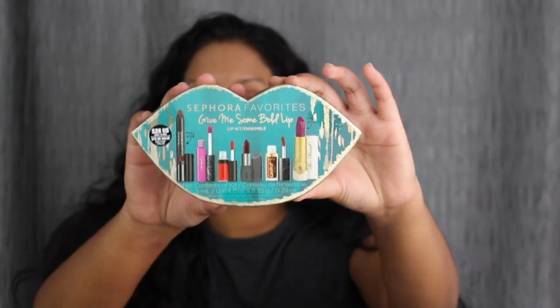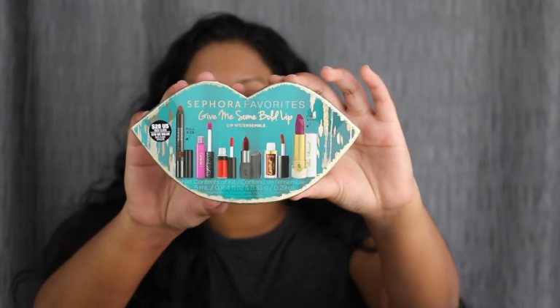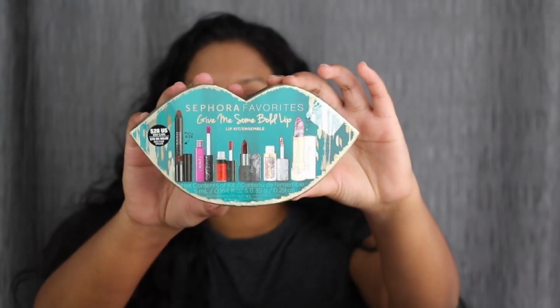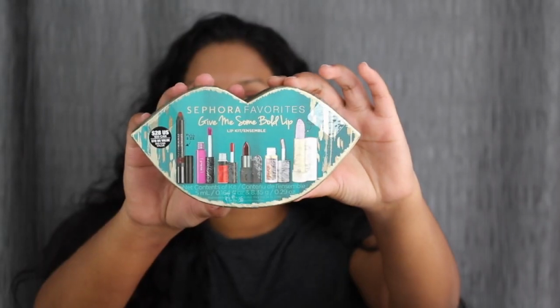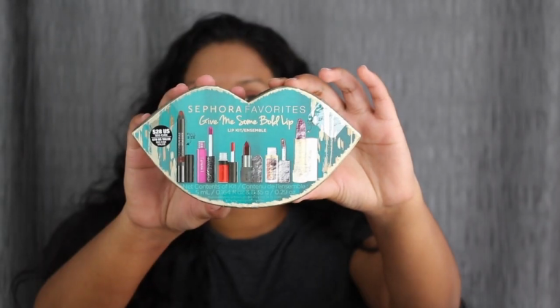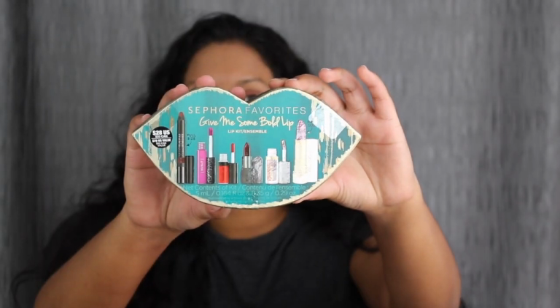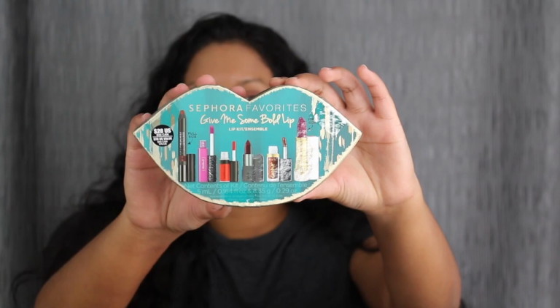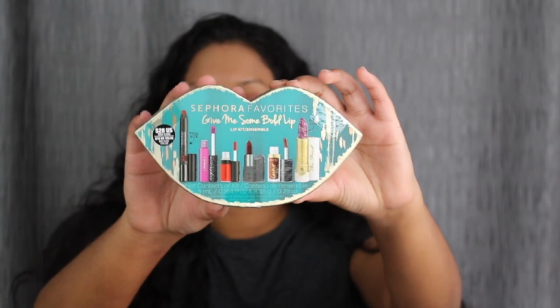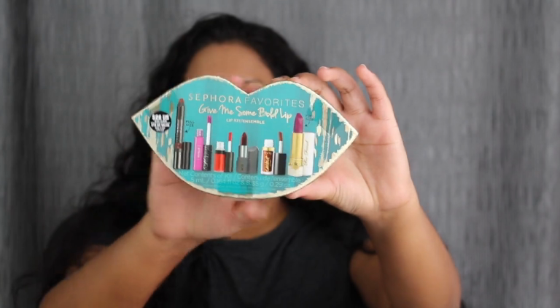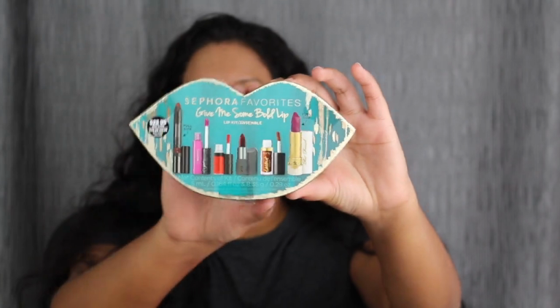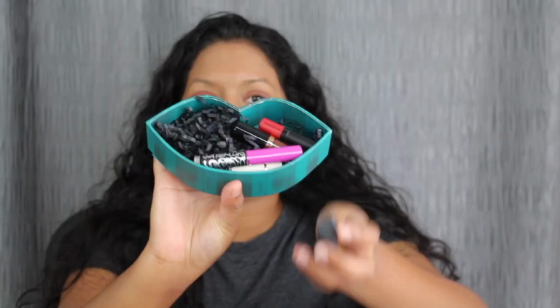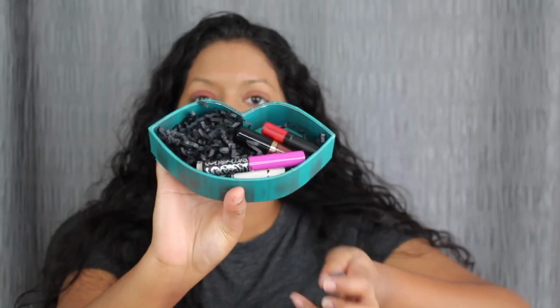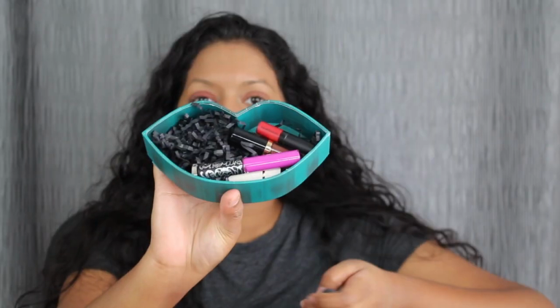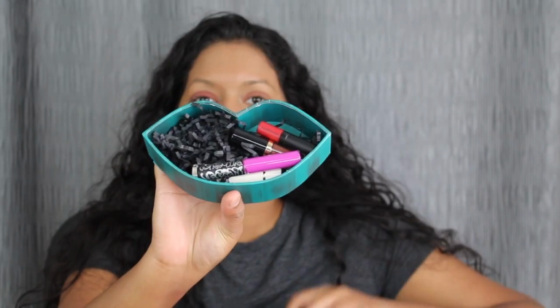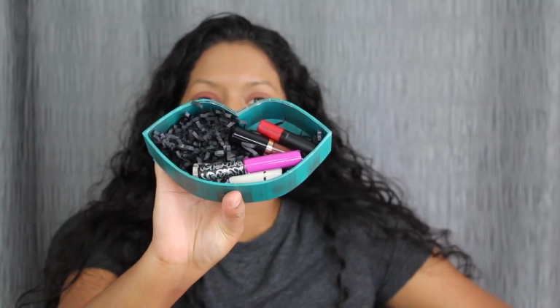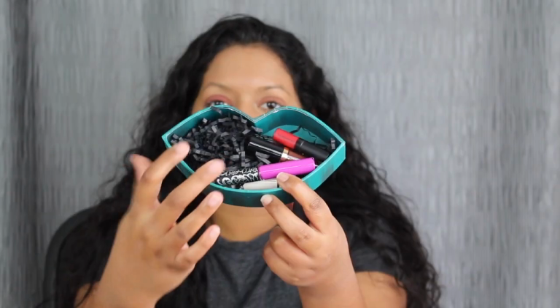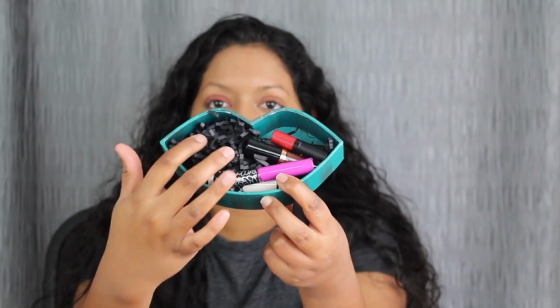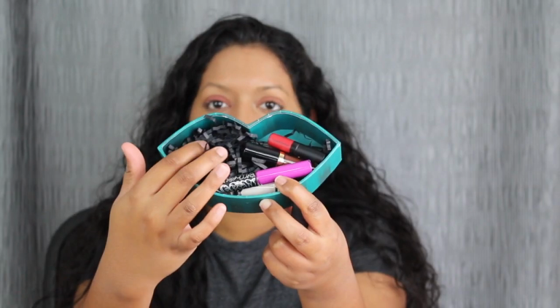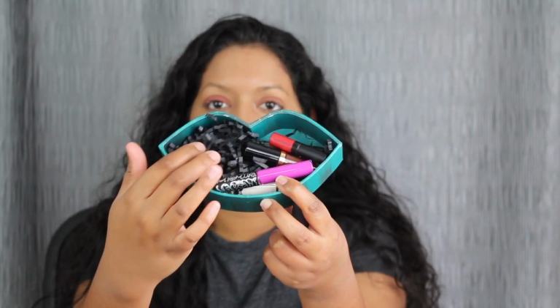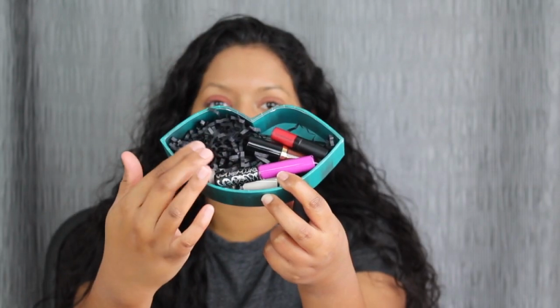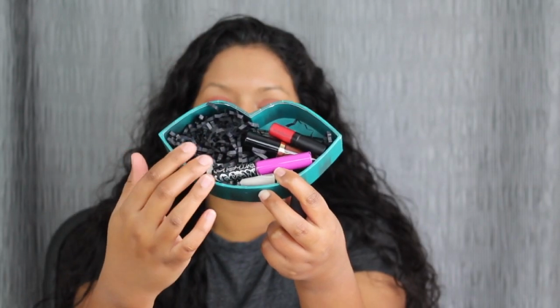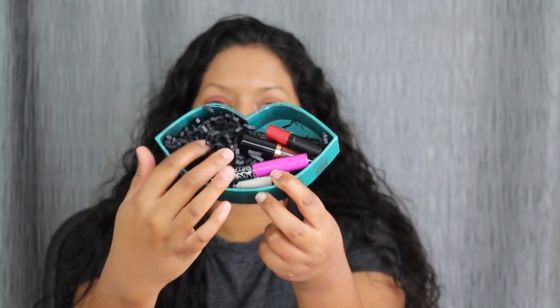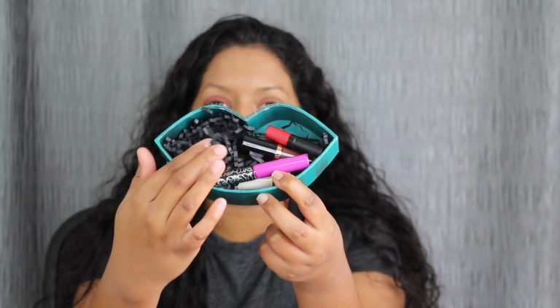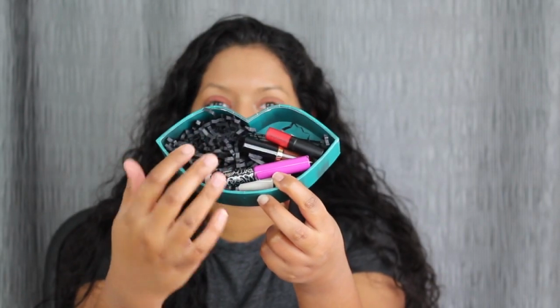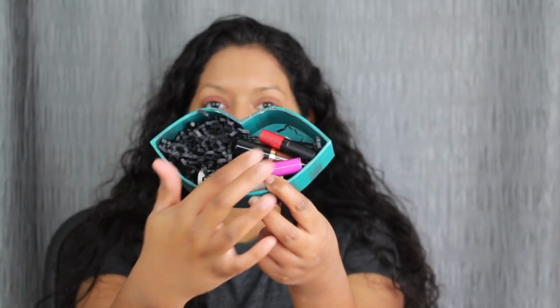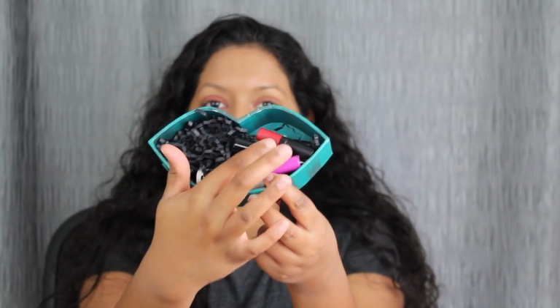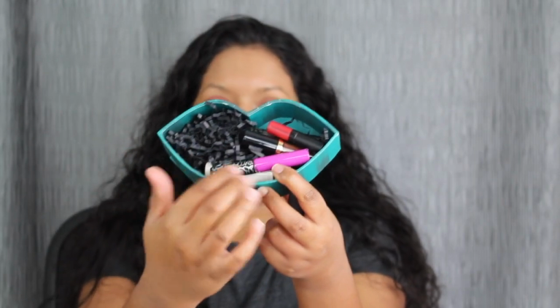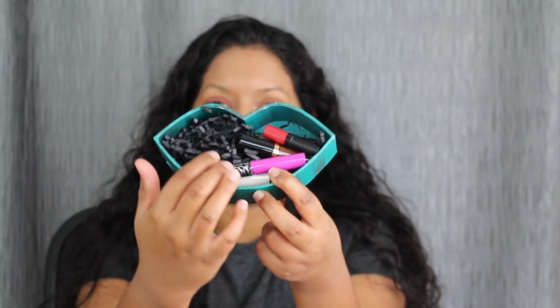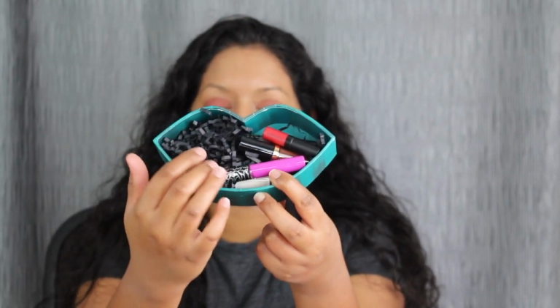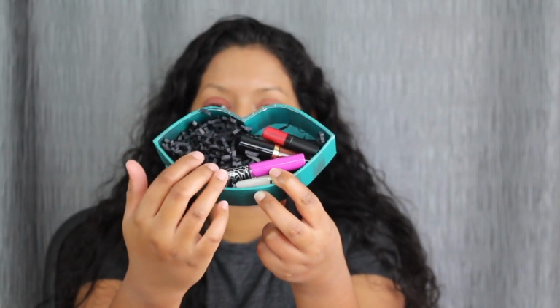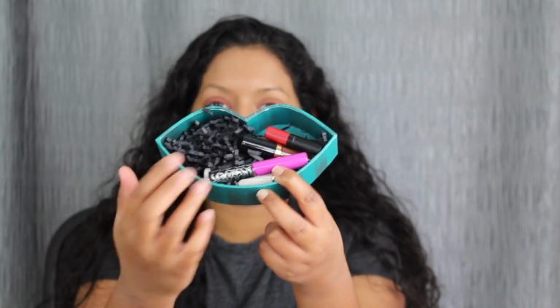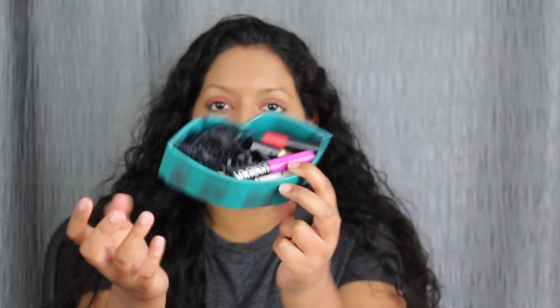This is what the lip set looks like. When you open it up, you get a little bit of tissue paper in here and then you get the lippies.